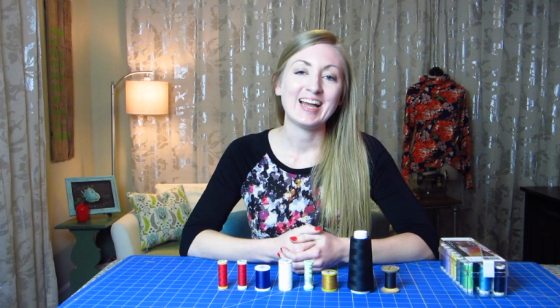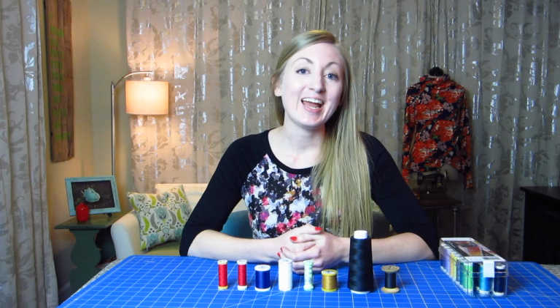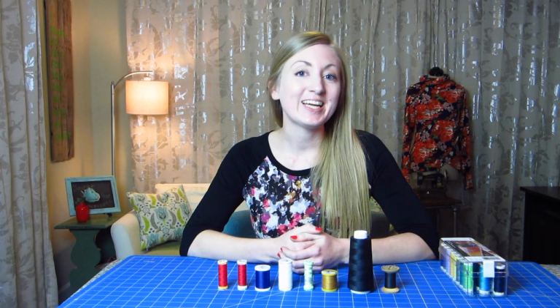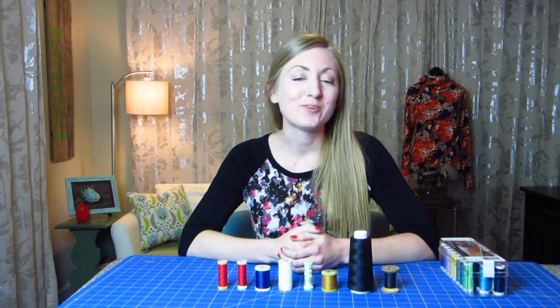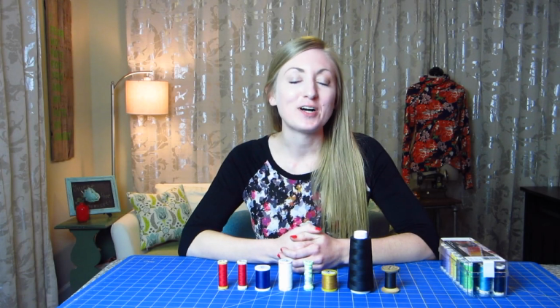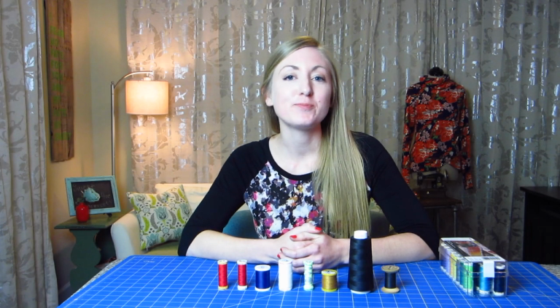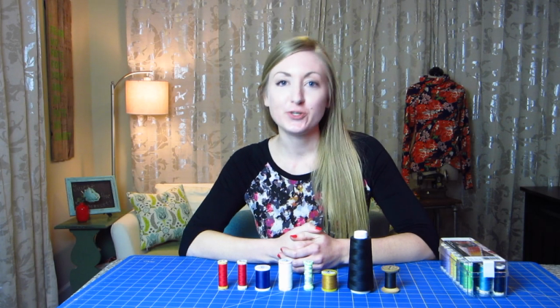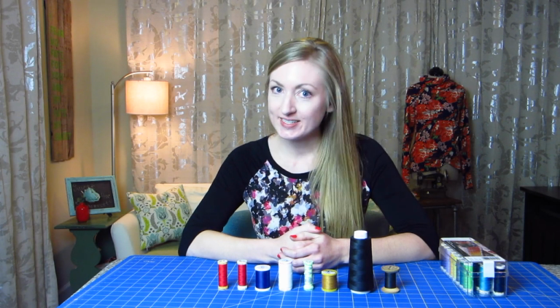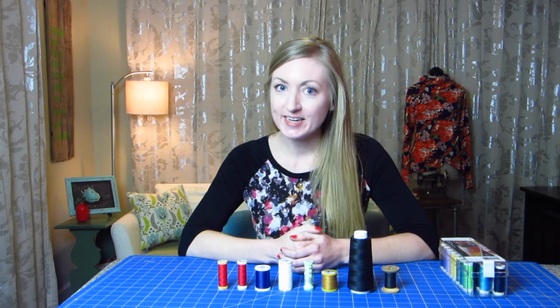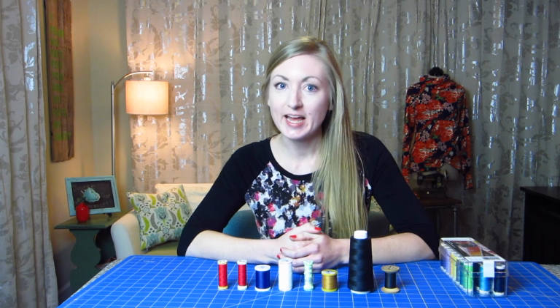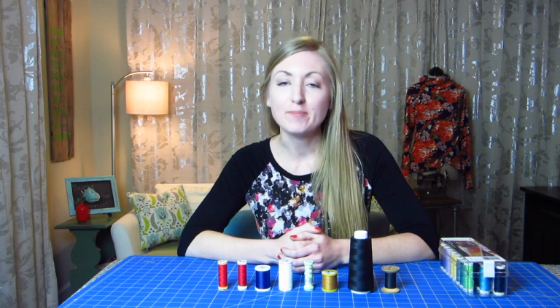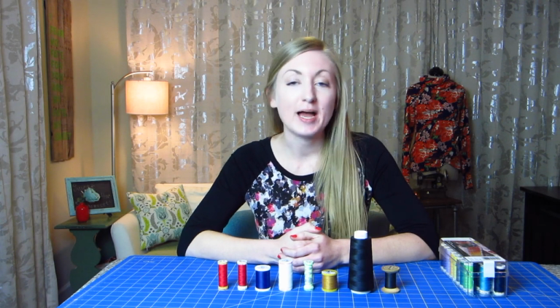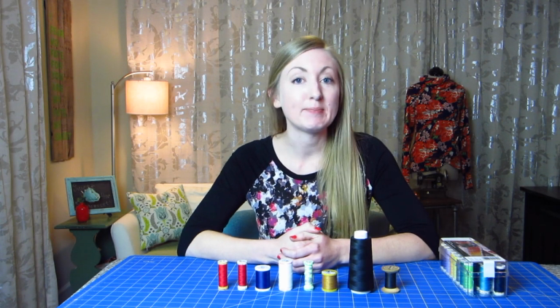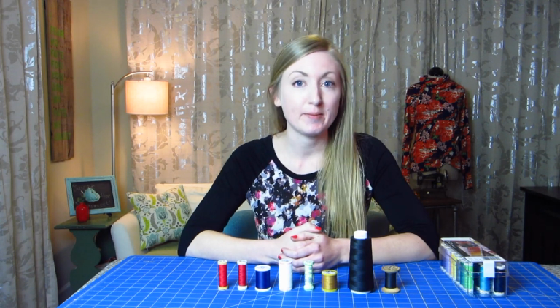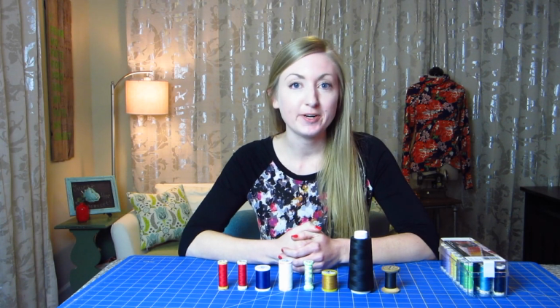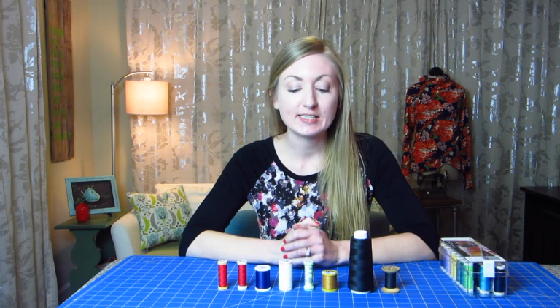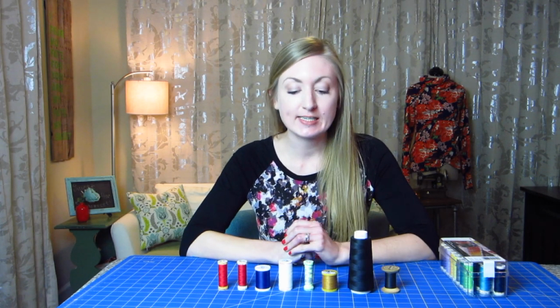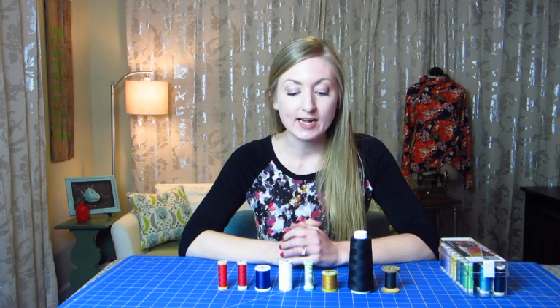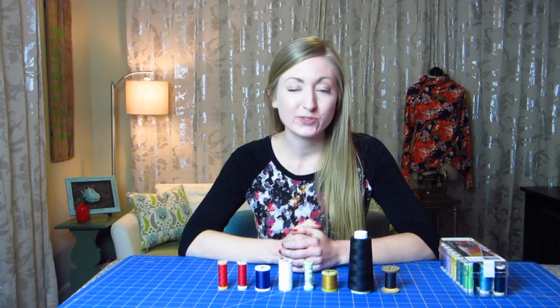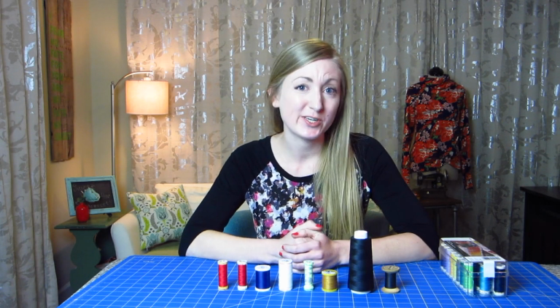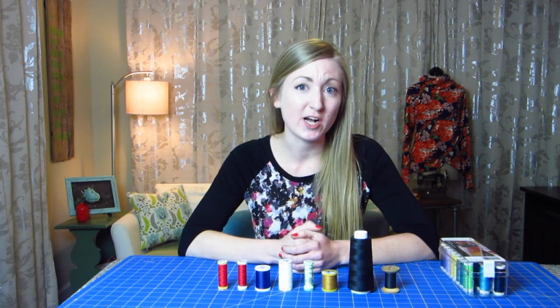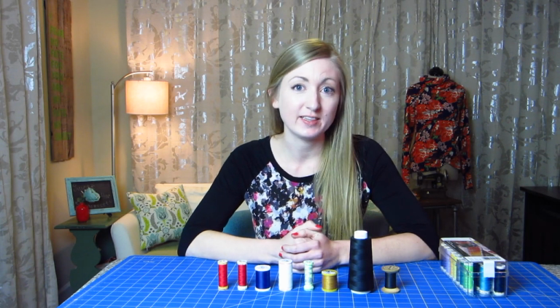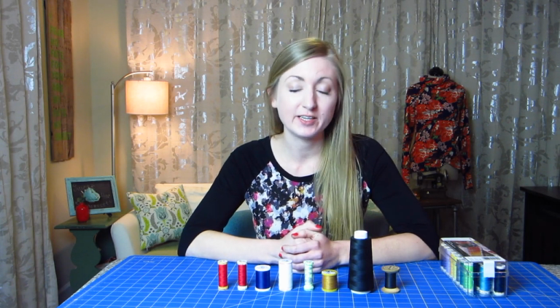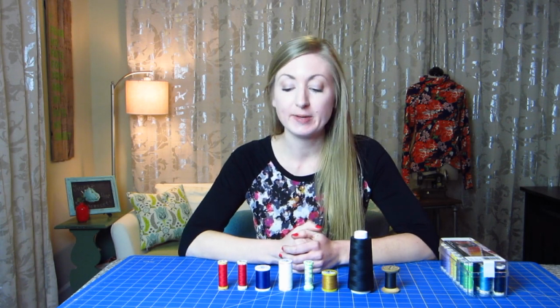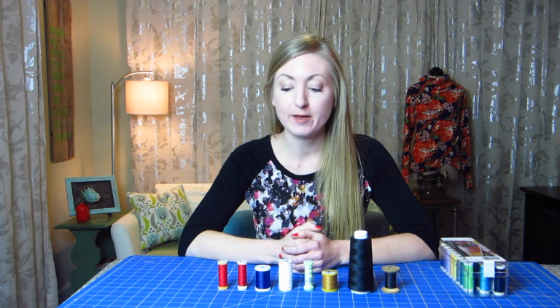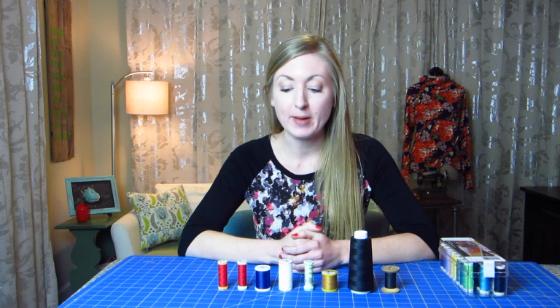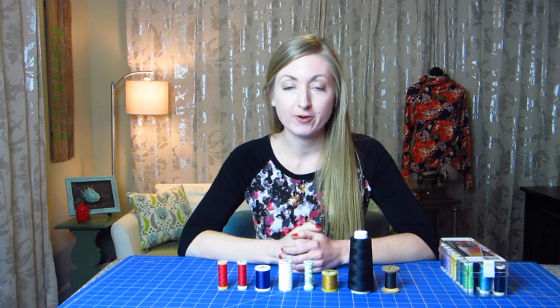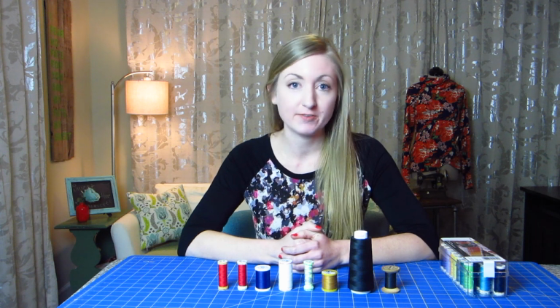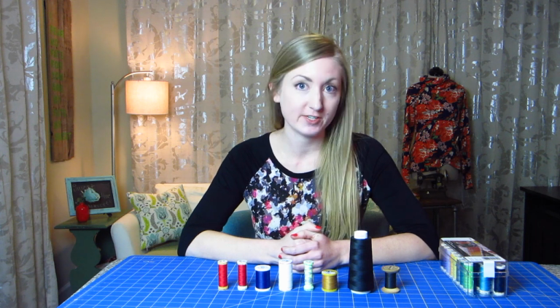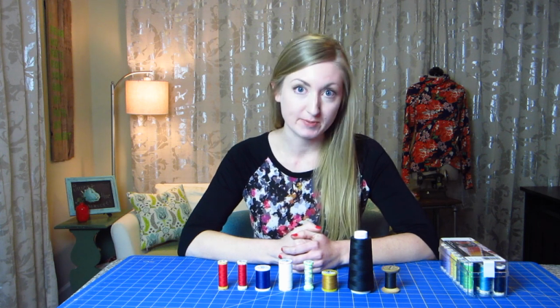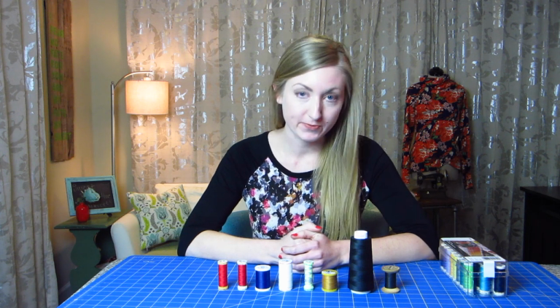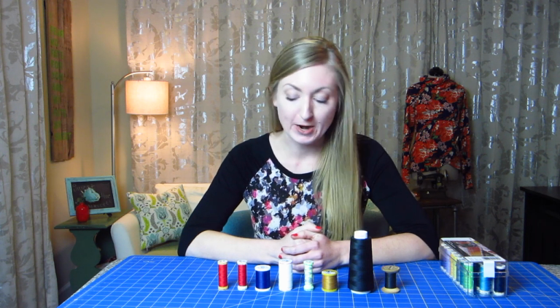Hey! Welcome to Inside the Hem. I'm Amber, and today I just want to talk a little bit about different types of thread.